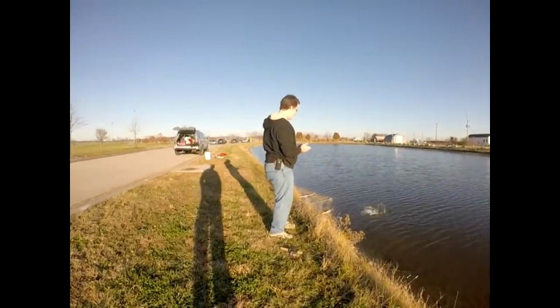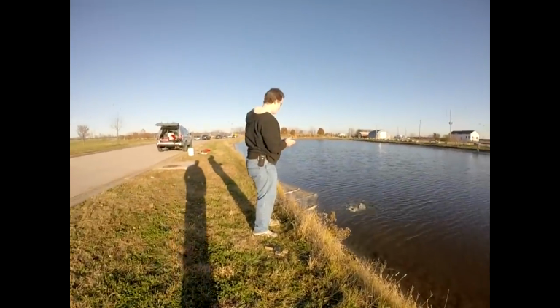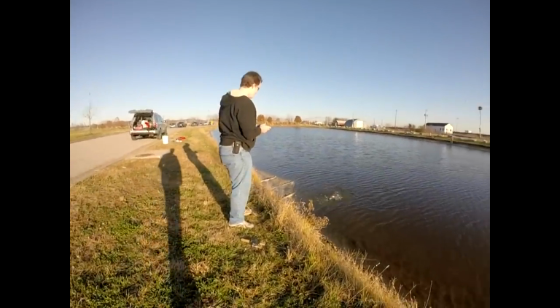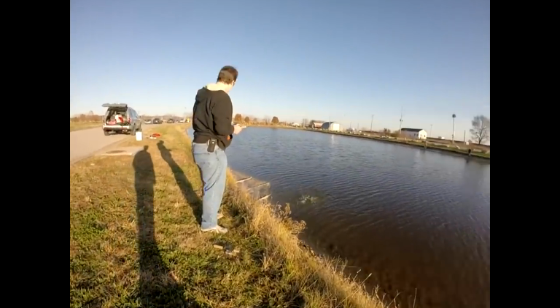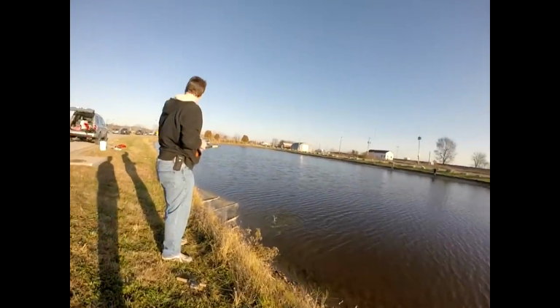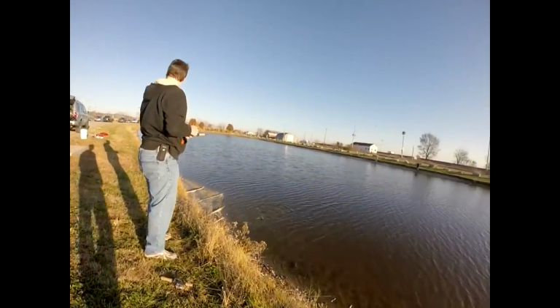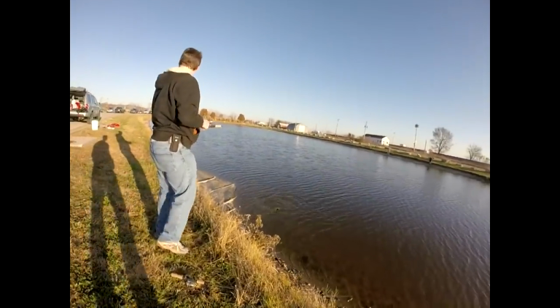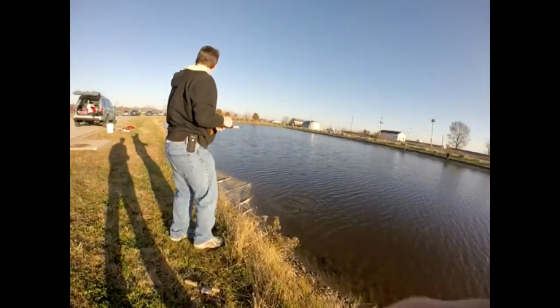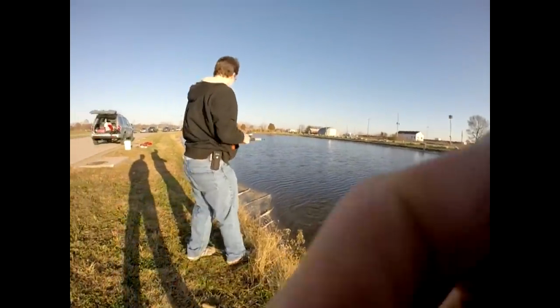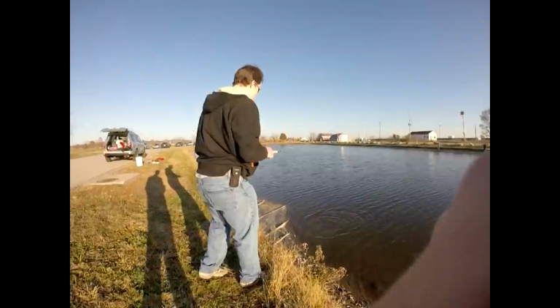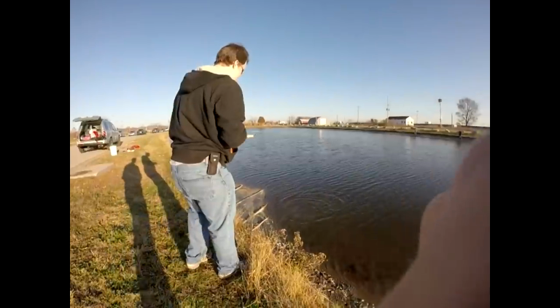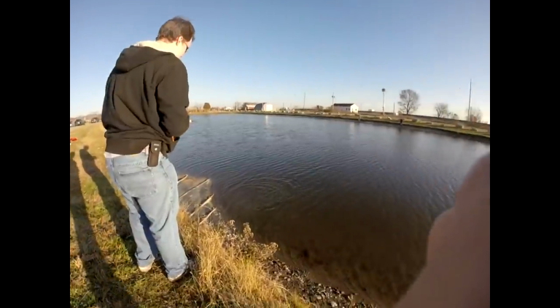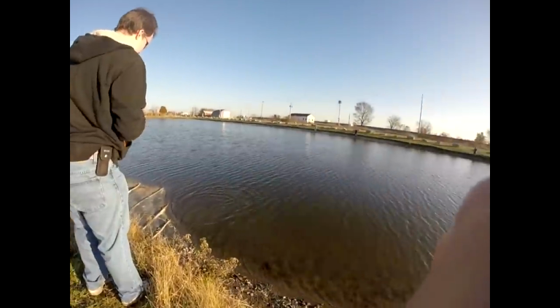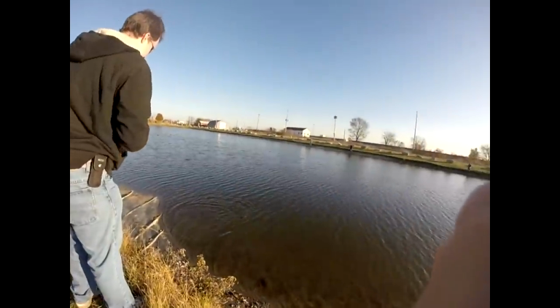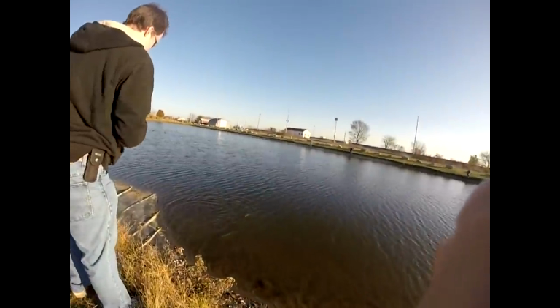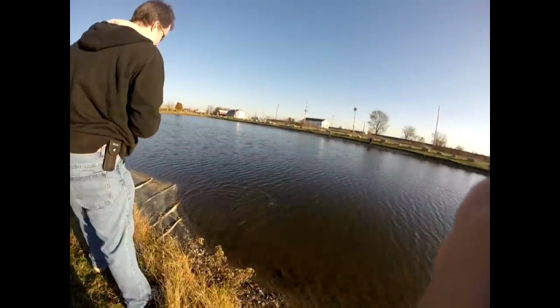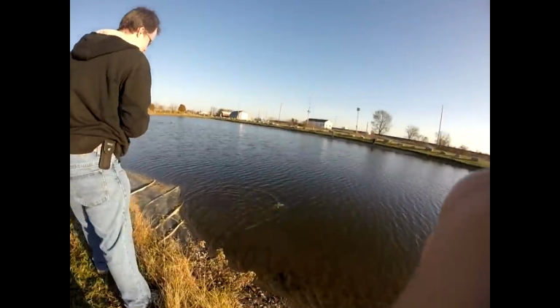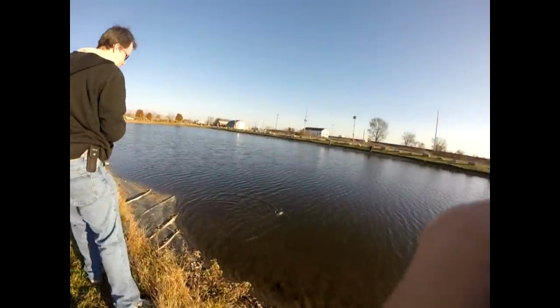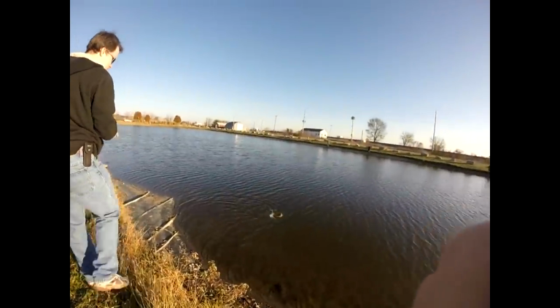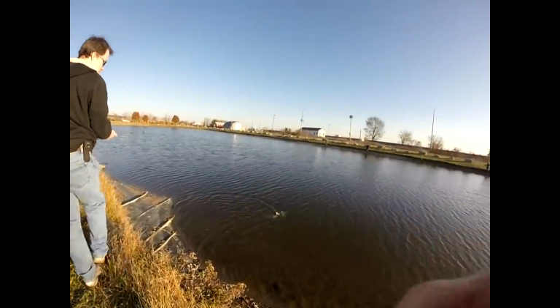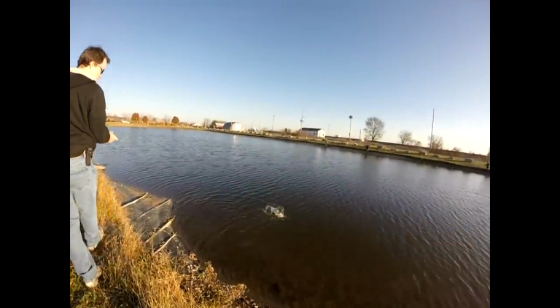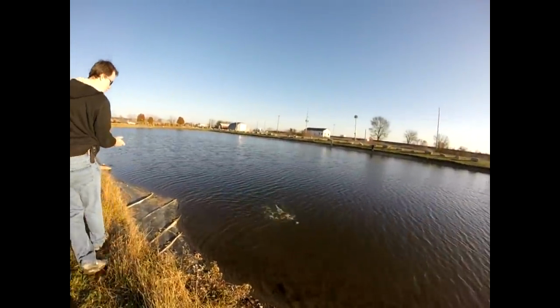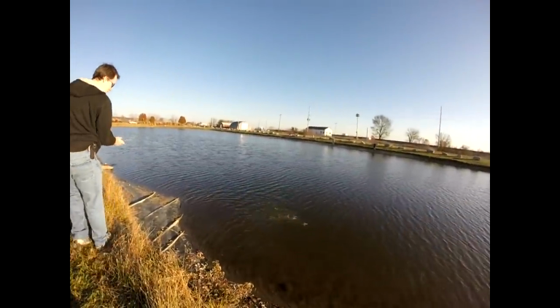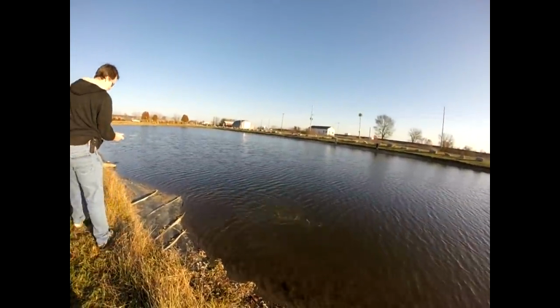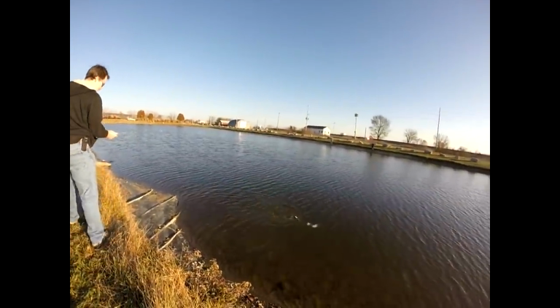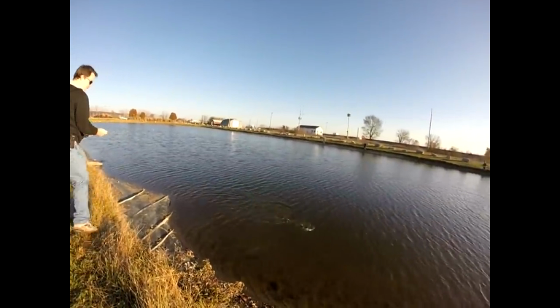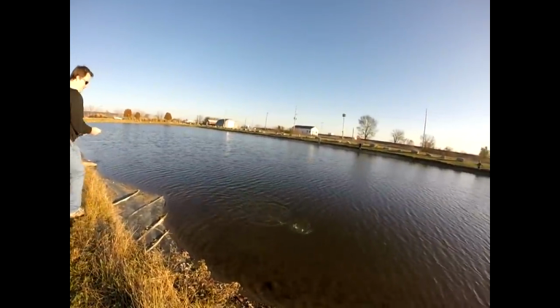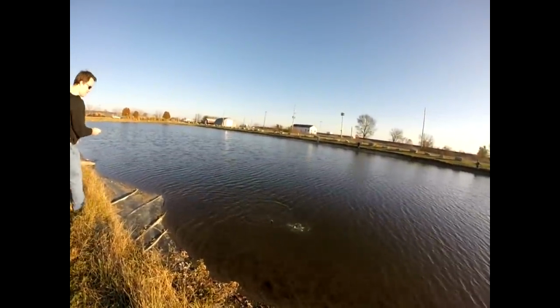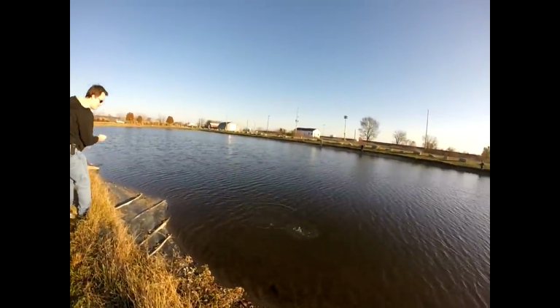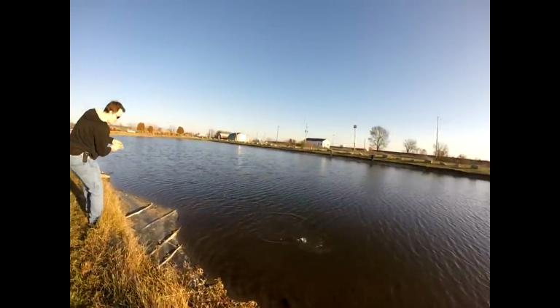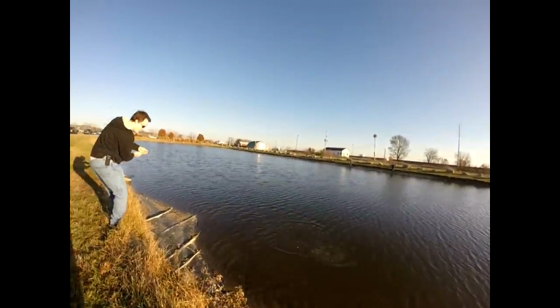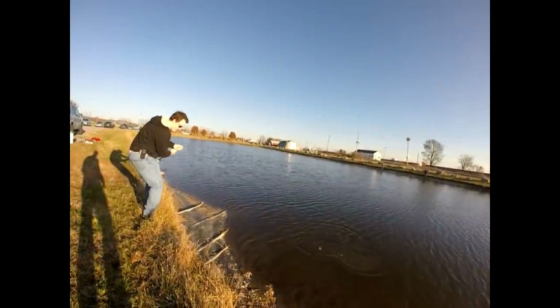Looks like Shane's gonna have two to my one if he gets this one in — it's a fighter.